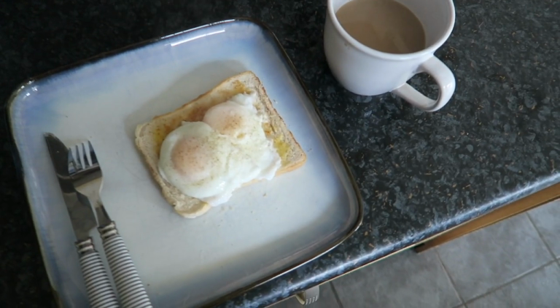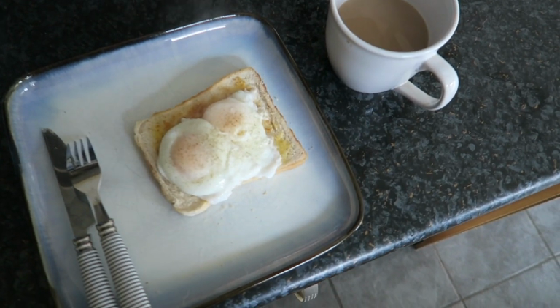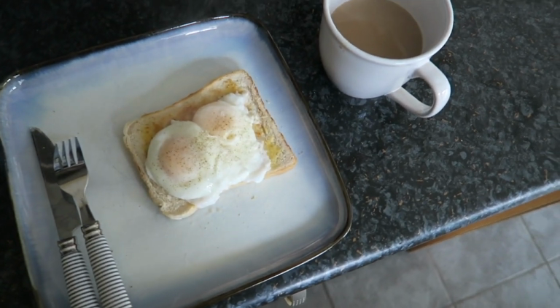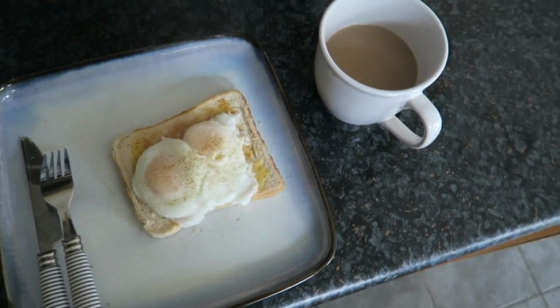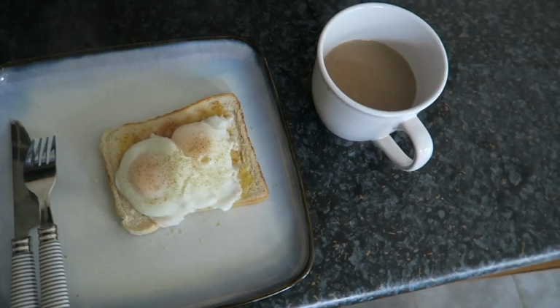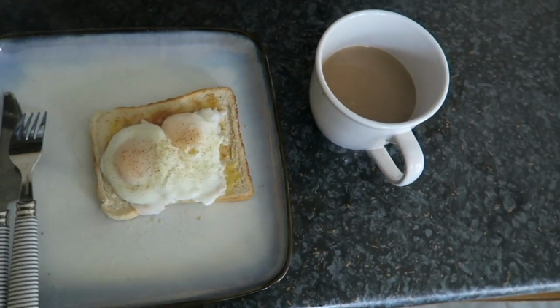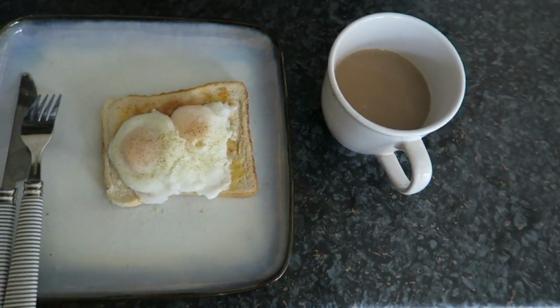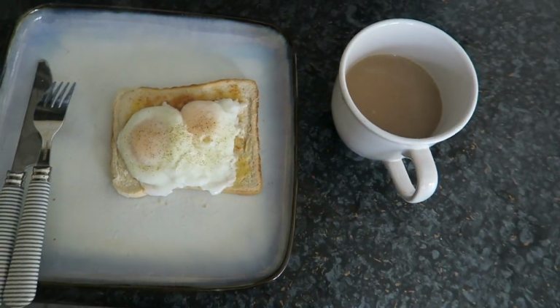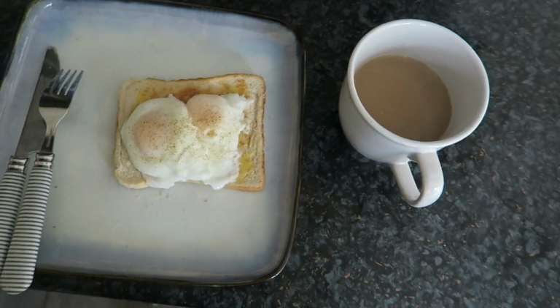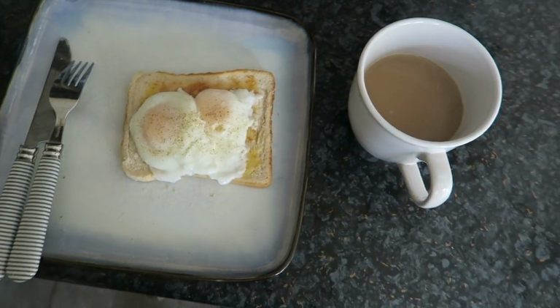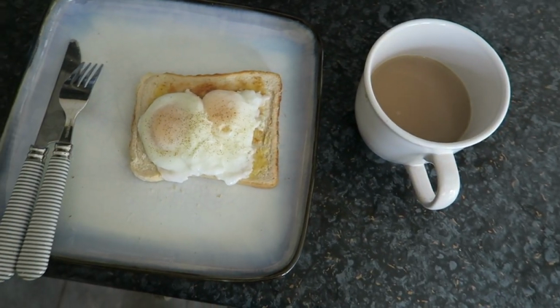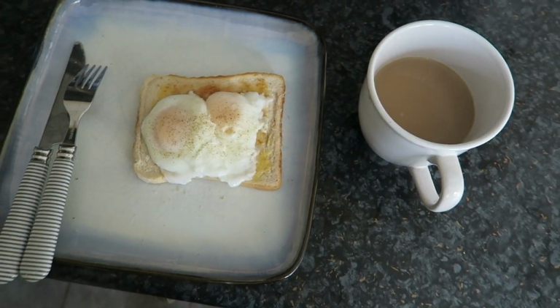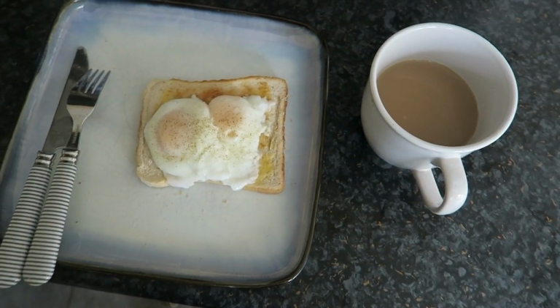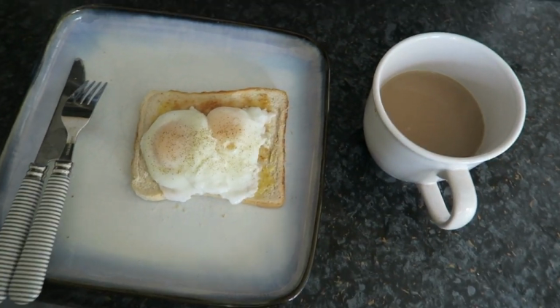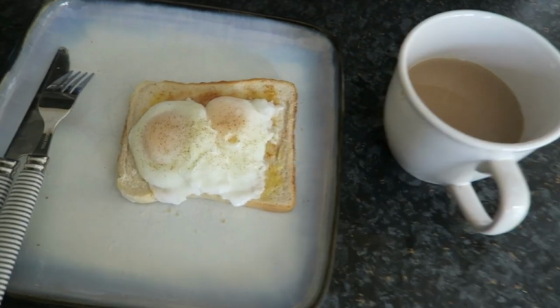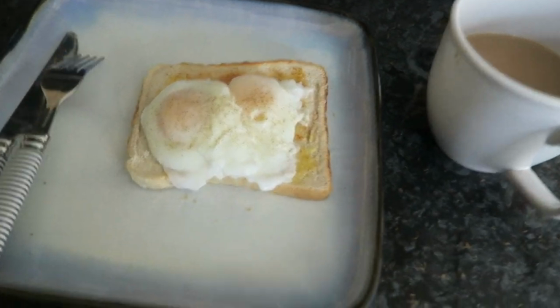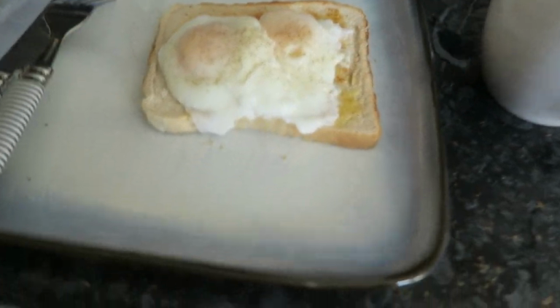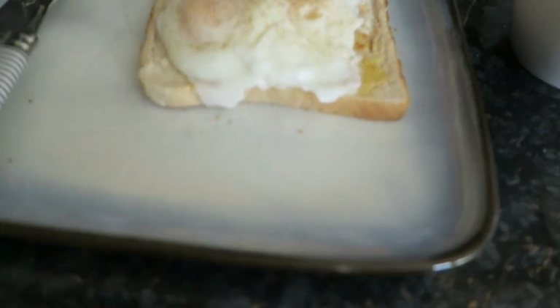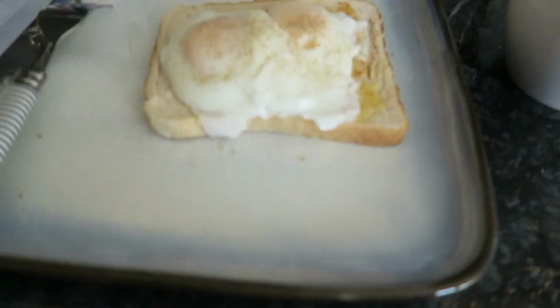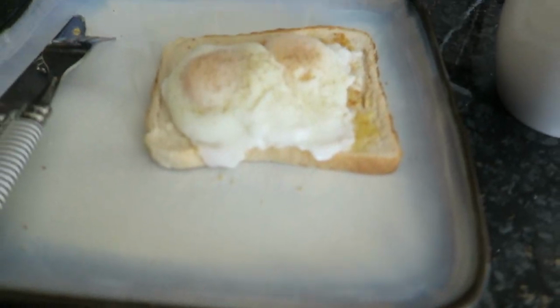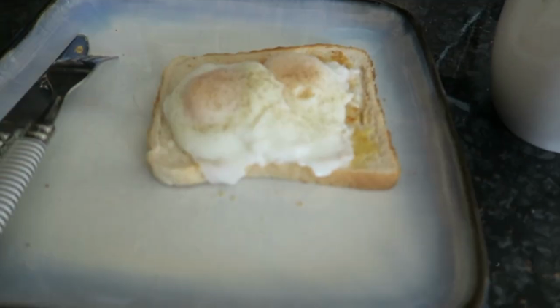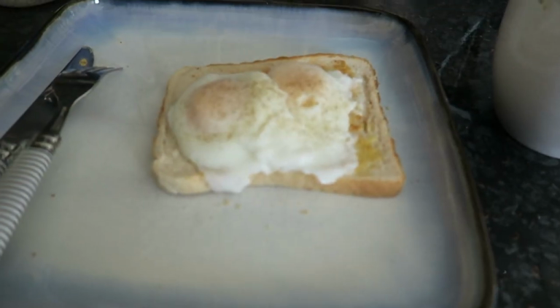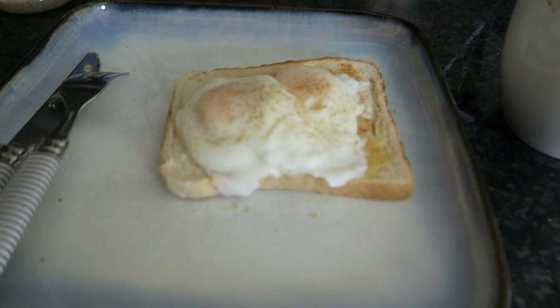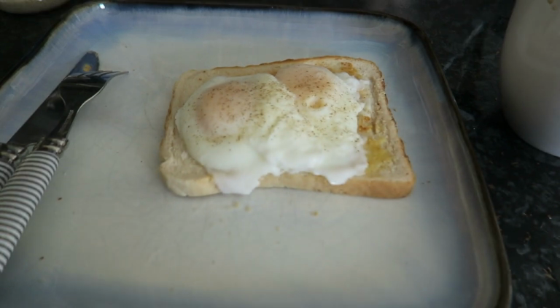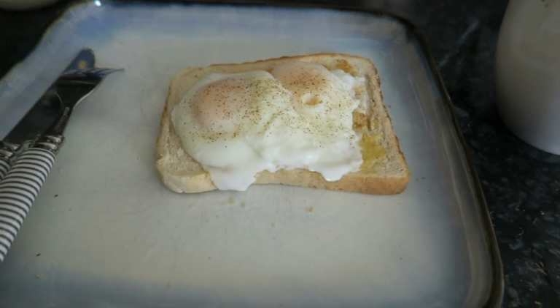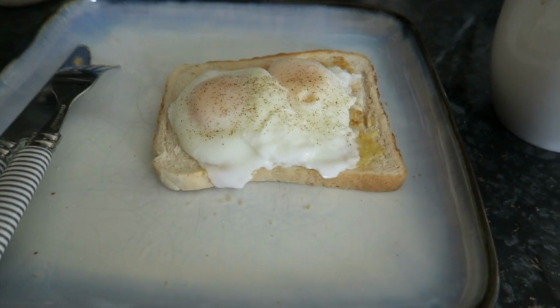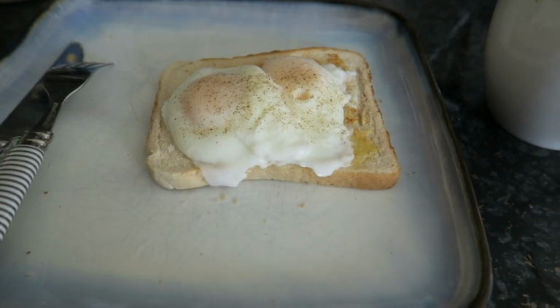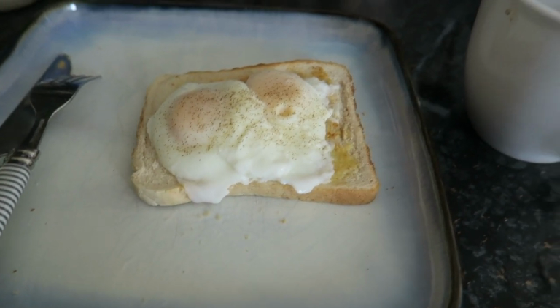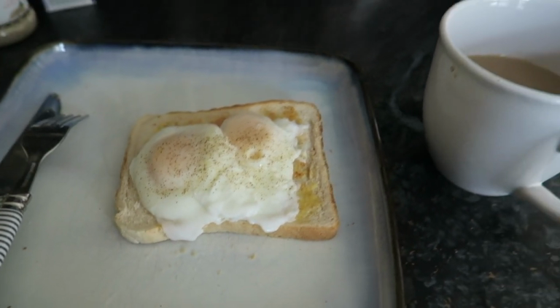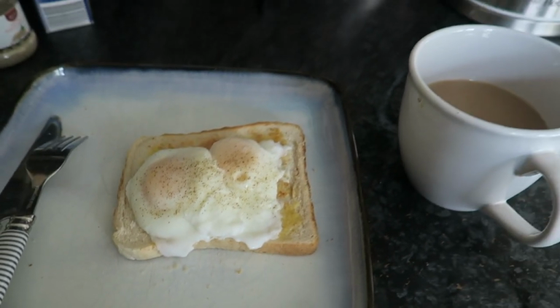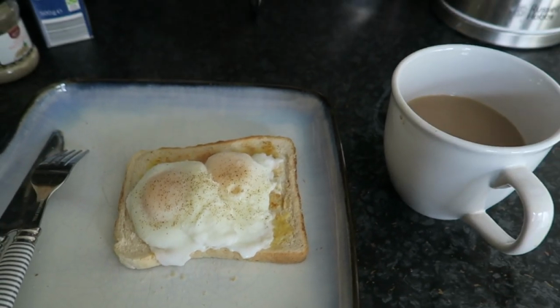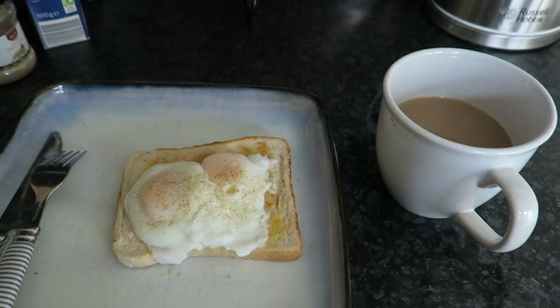And this is what my breakfast looks like when it's finished — as you can see my coffee is there on the side as well.